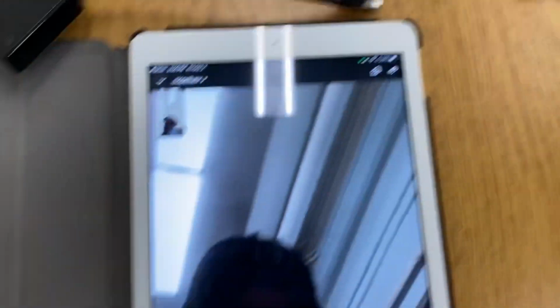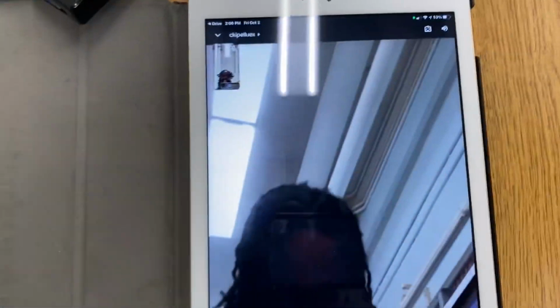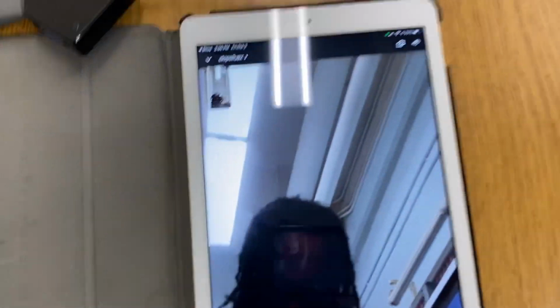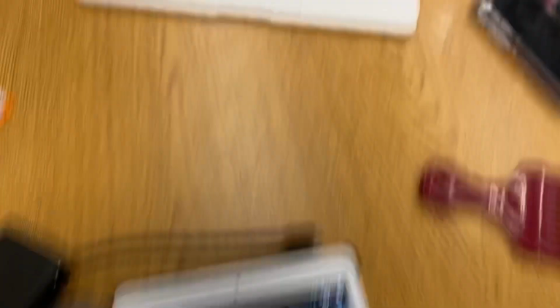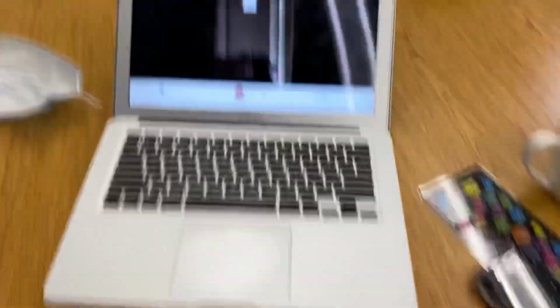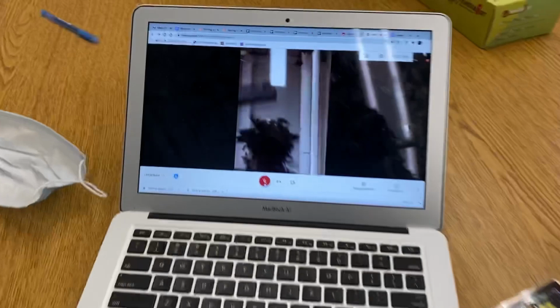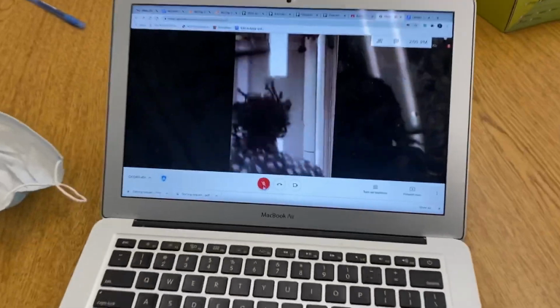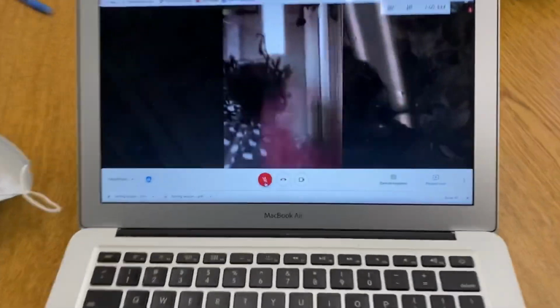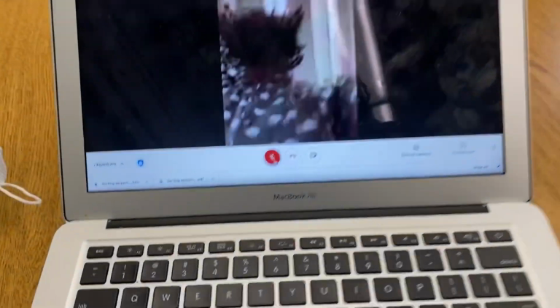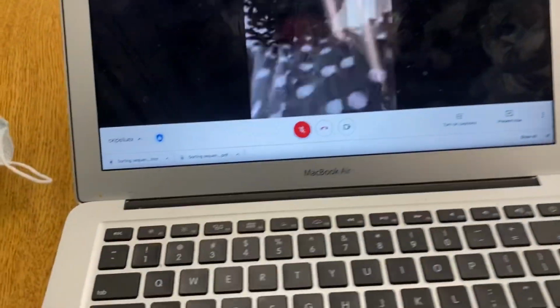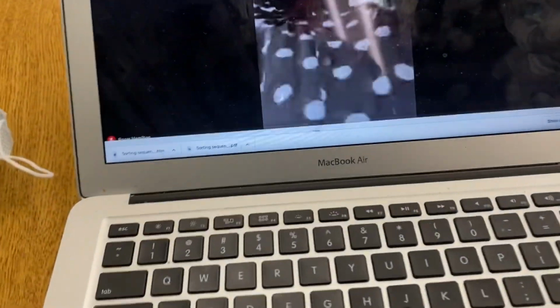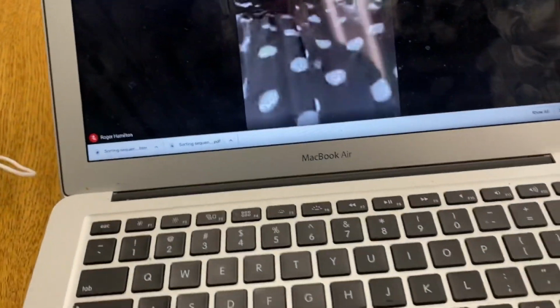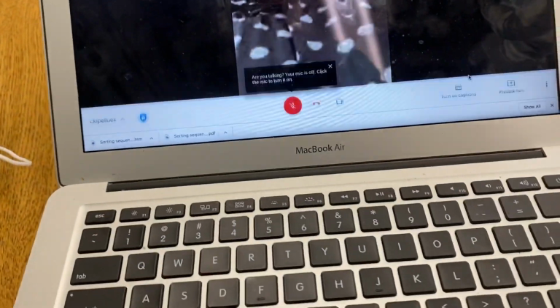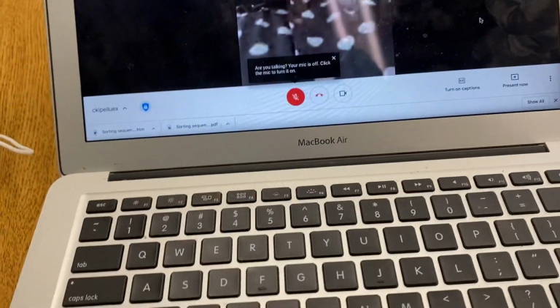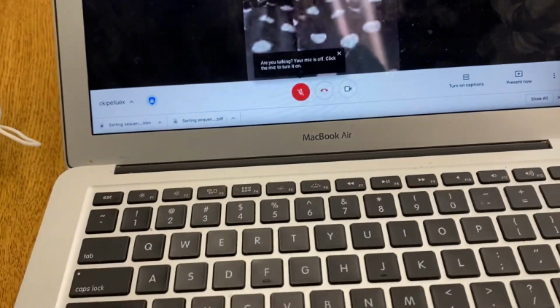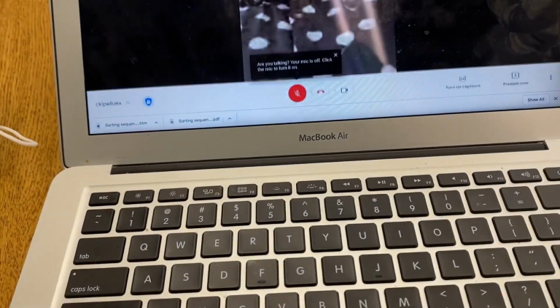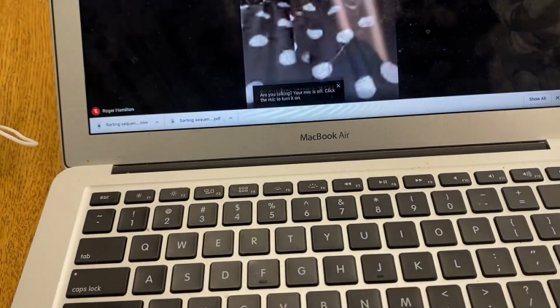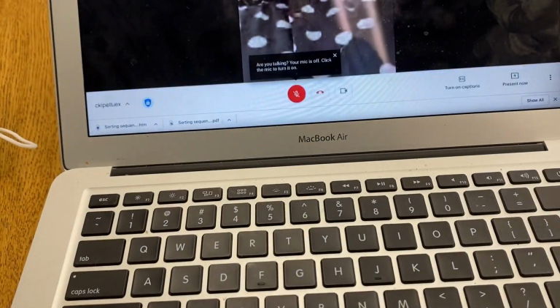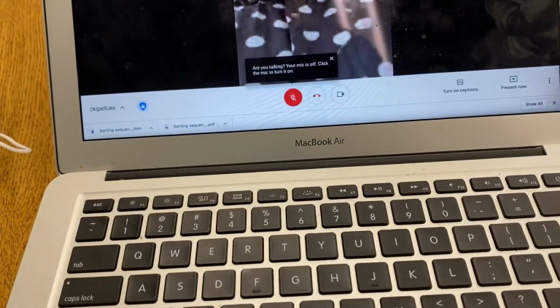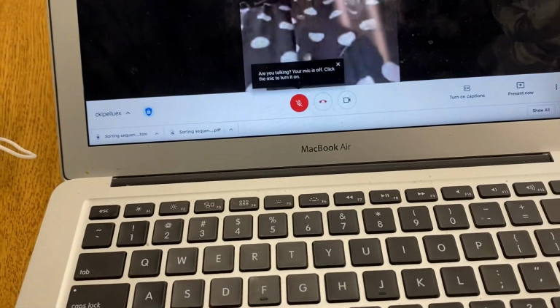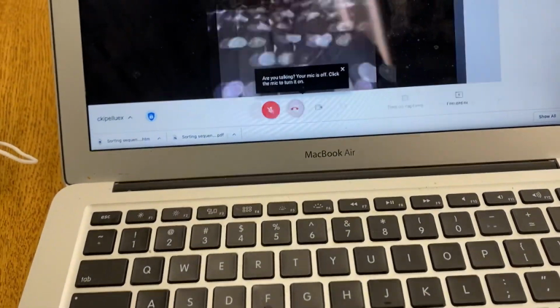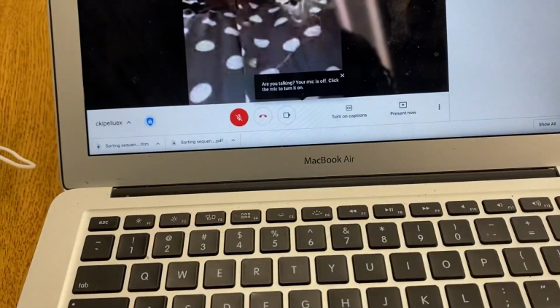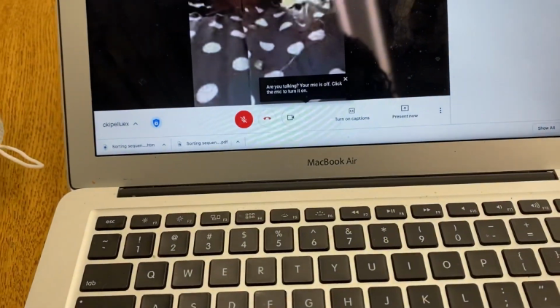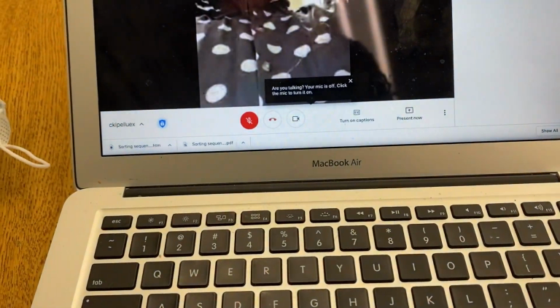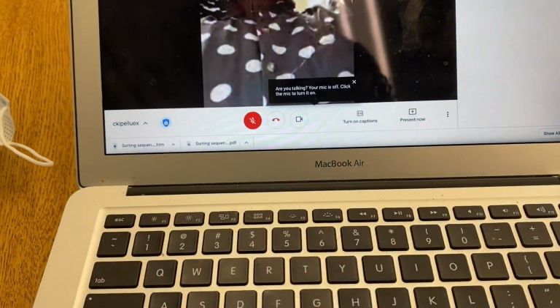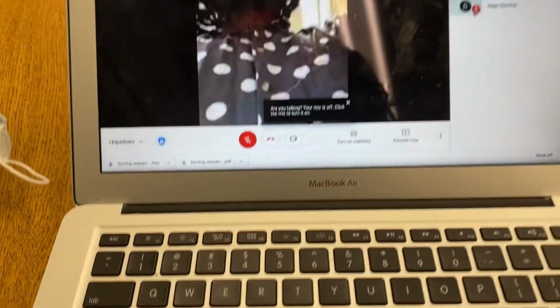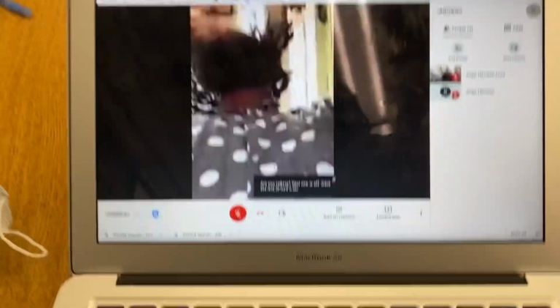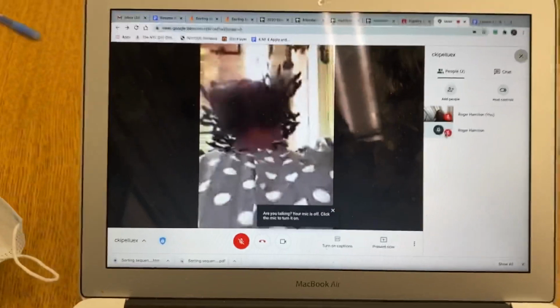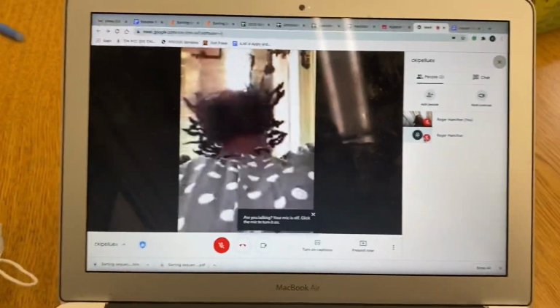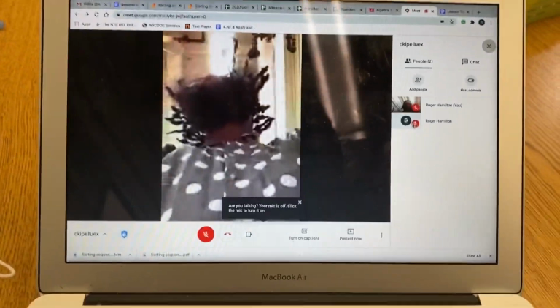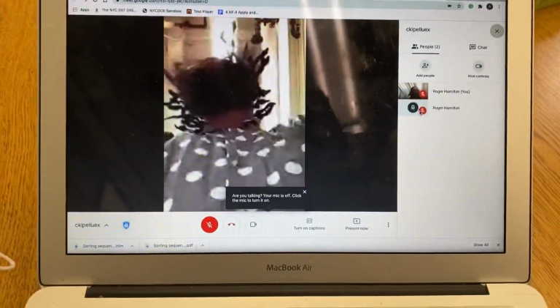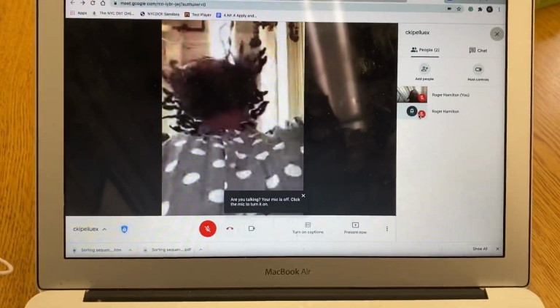I put this on mute as well. So now I'm in — two people, me and myself. It's two of us in here.